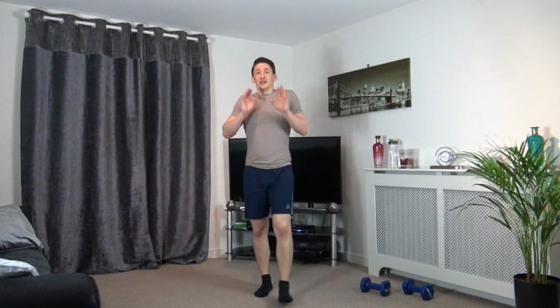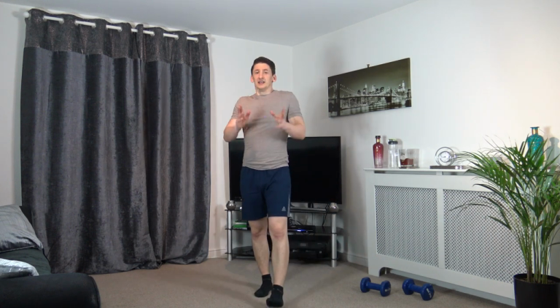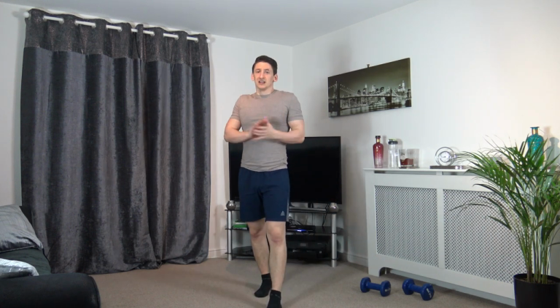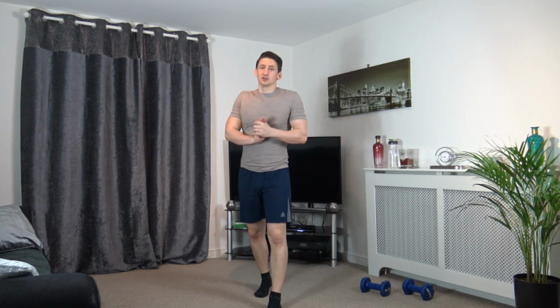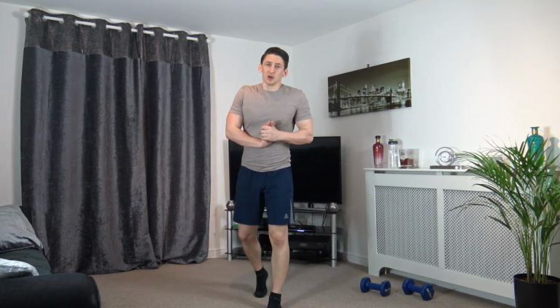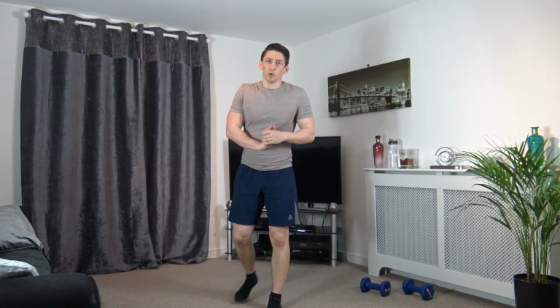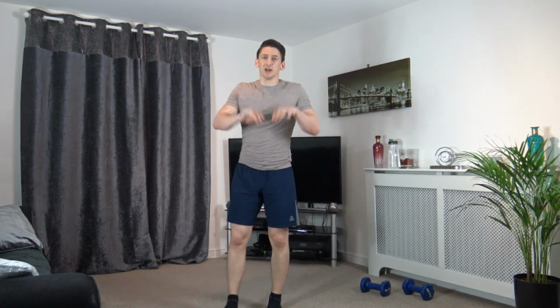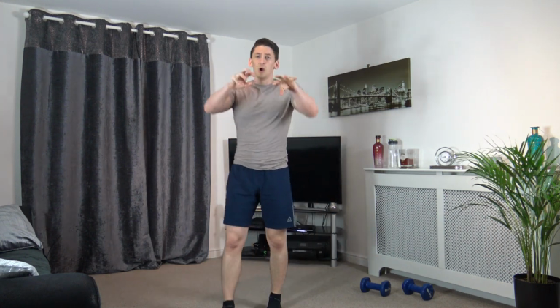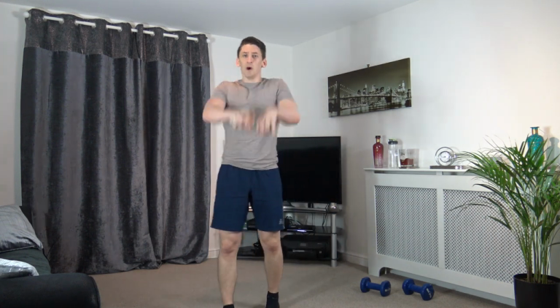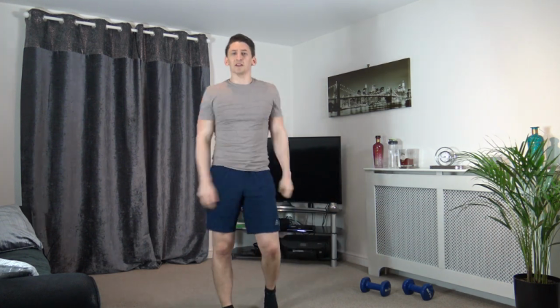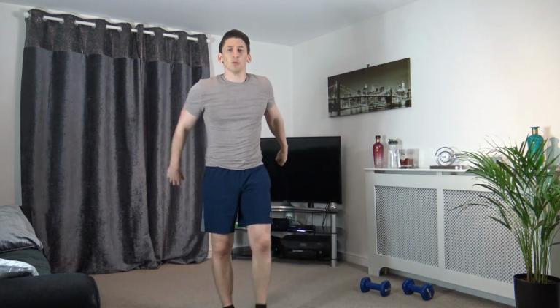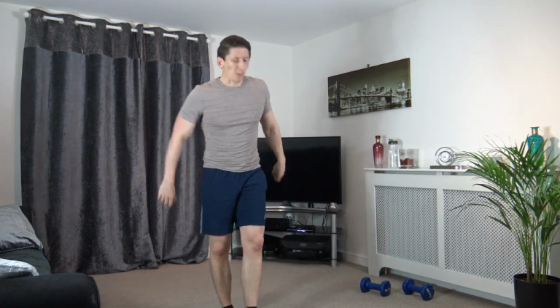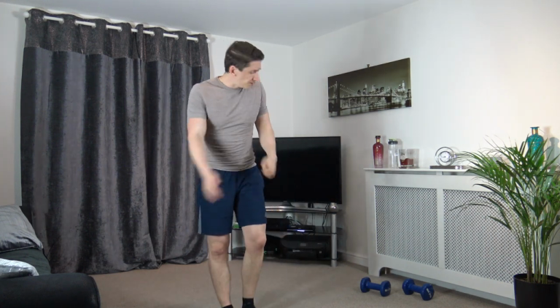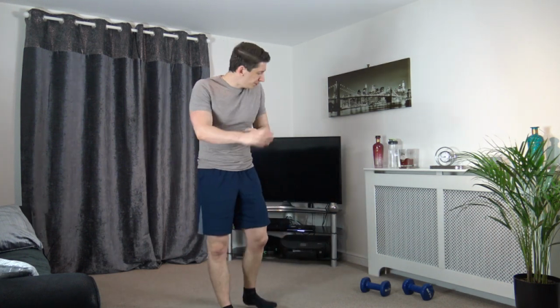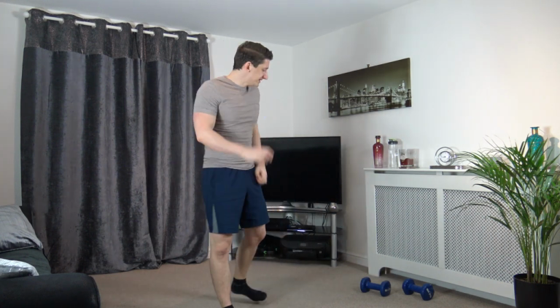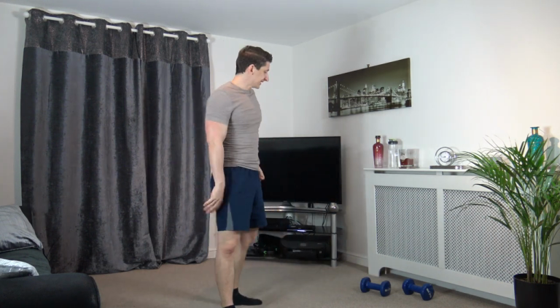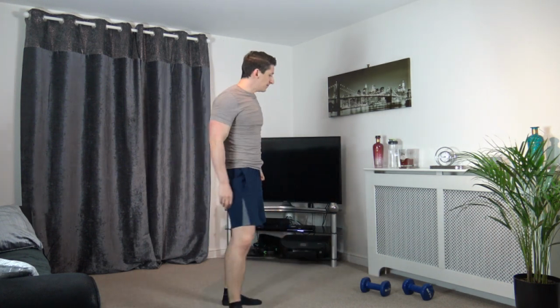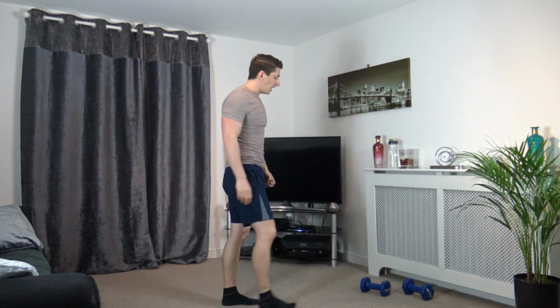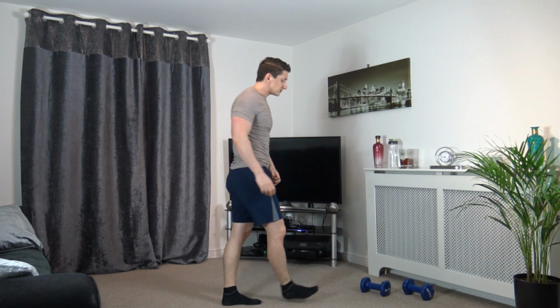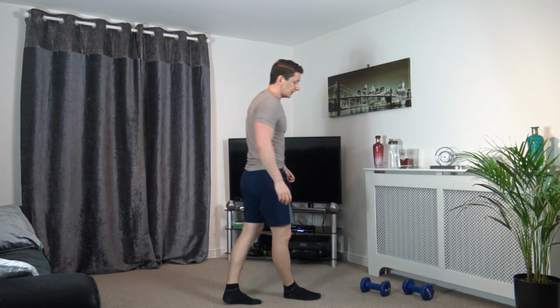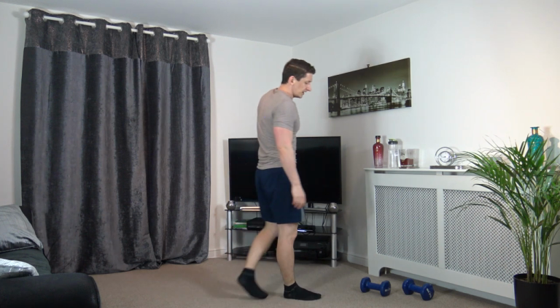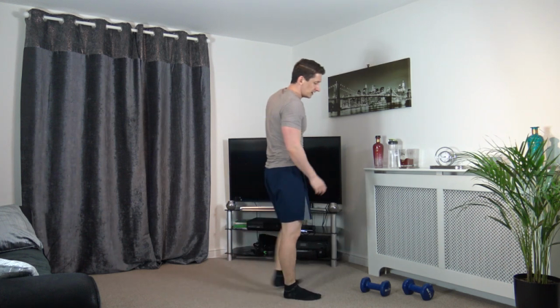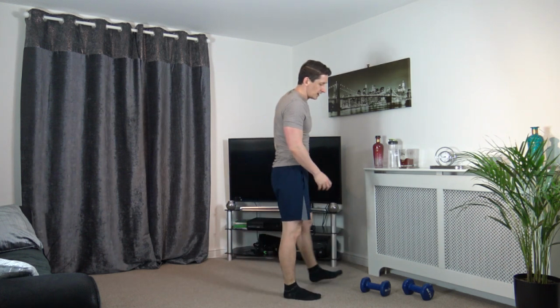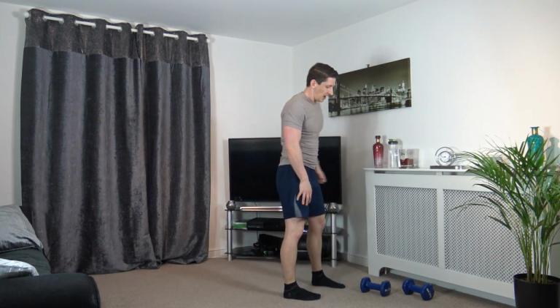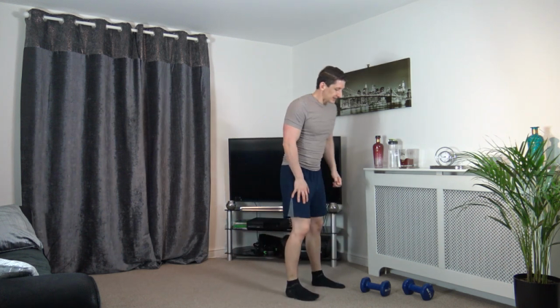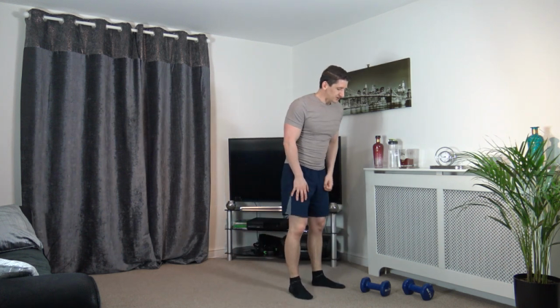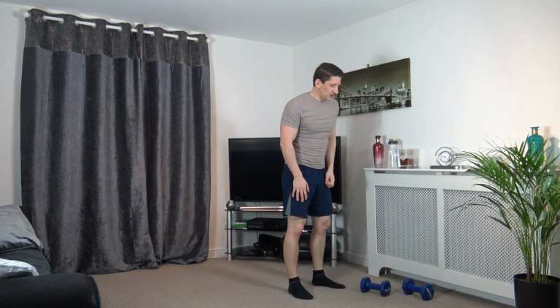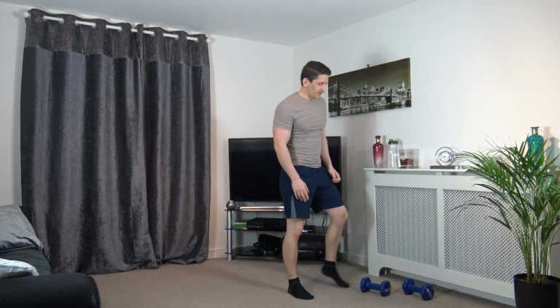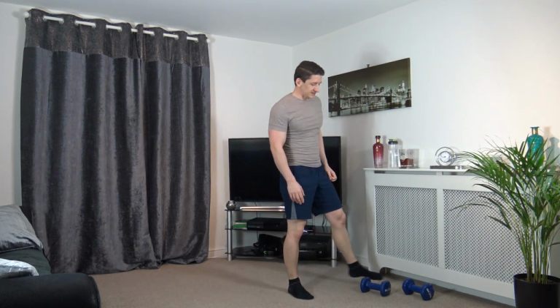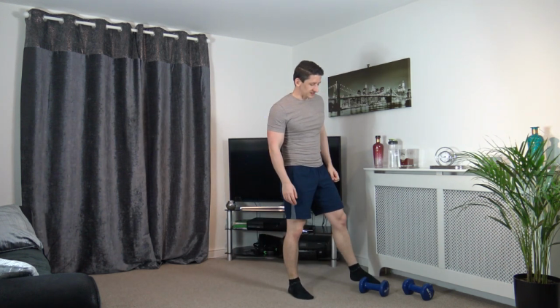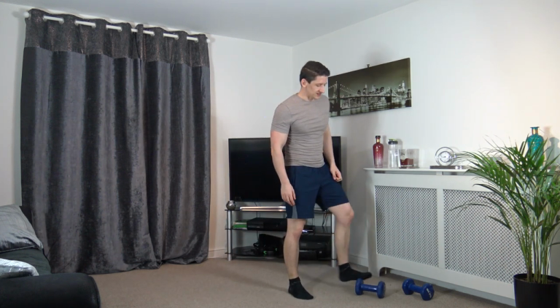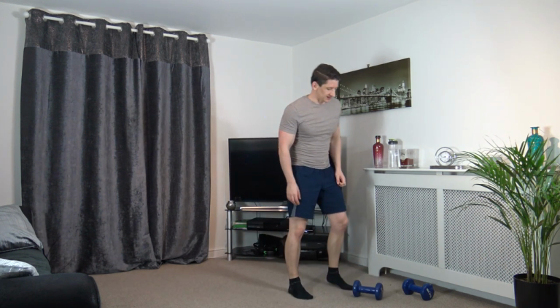Get yourself a drink of water, well done. One more completed — keep your eyes on me, I'll demonstrate the first exercise.